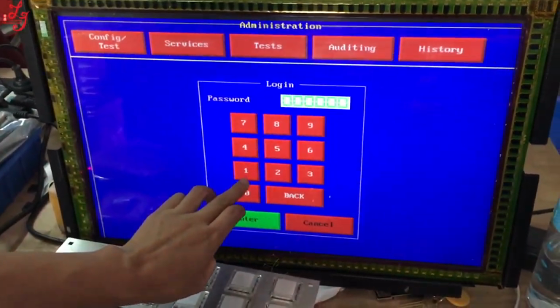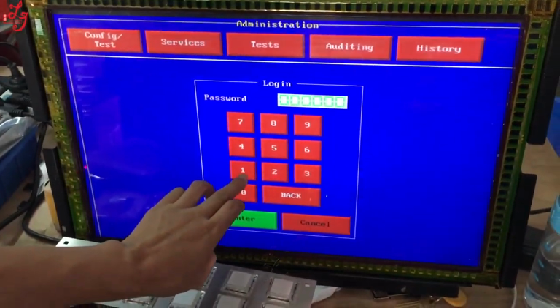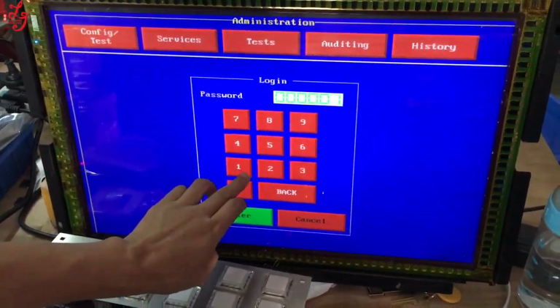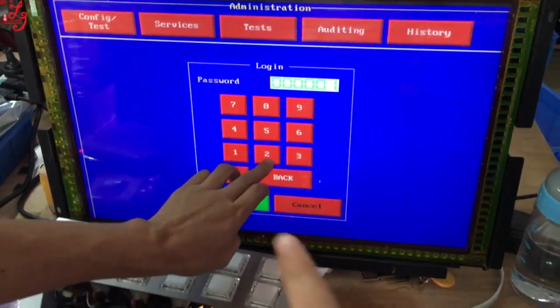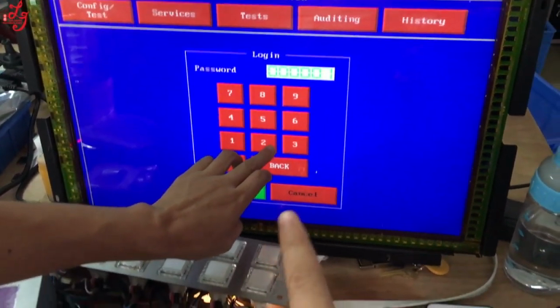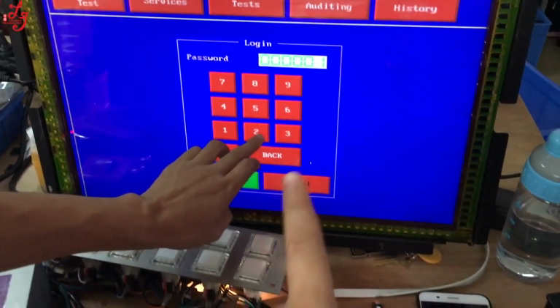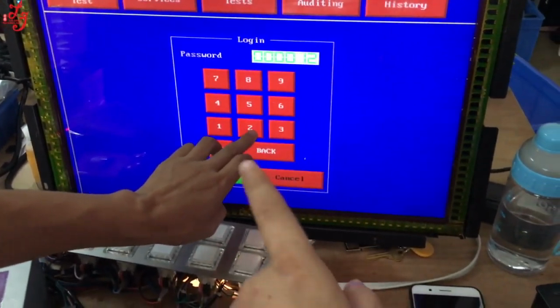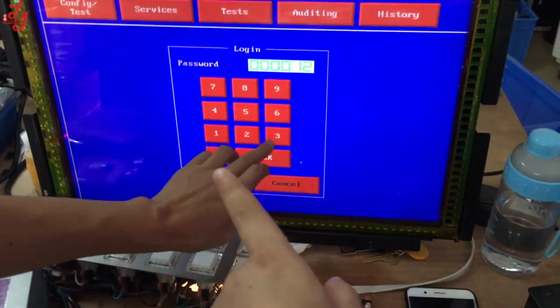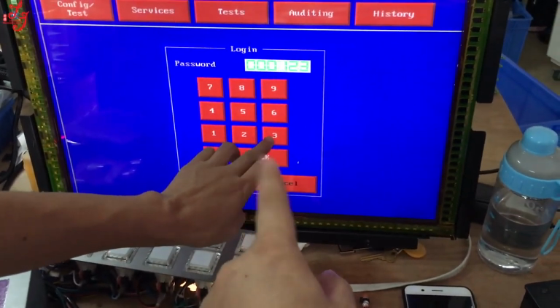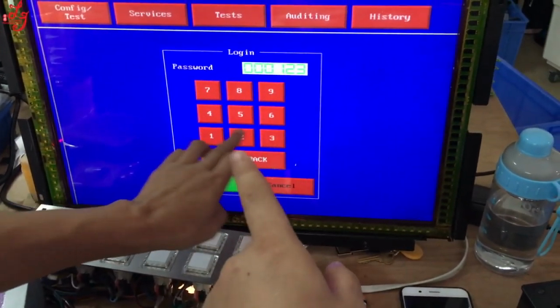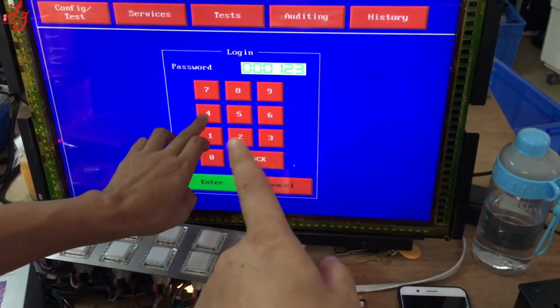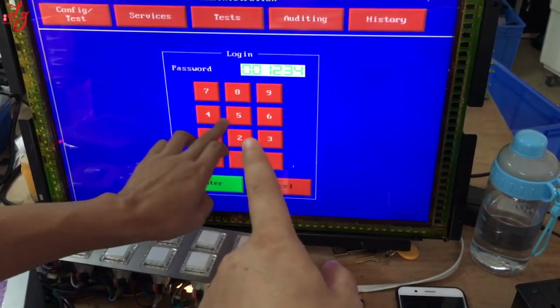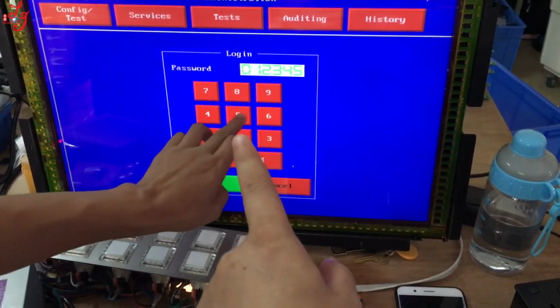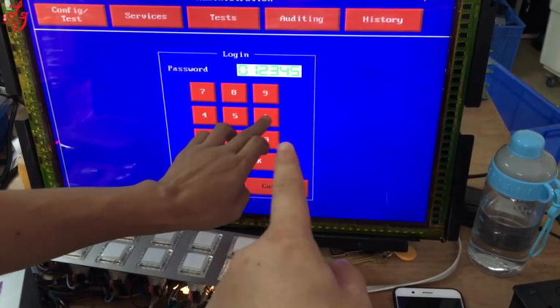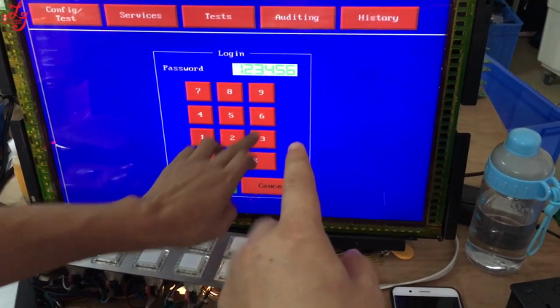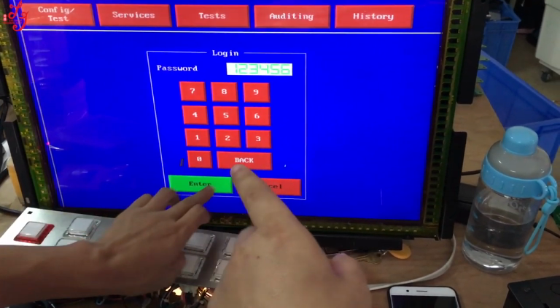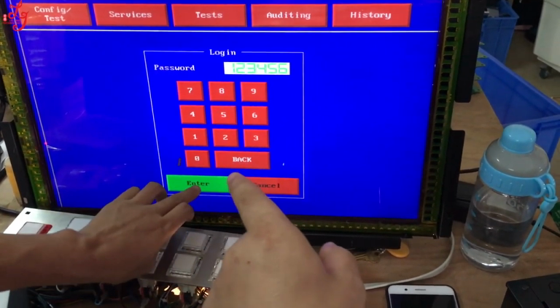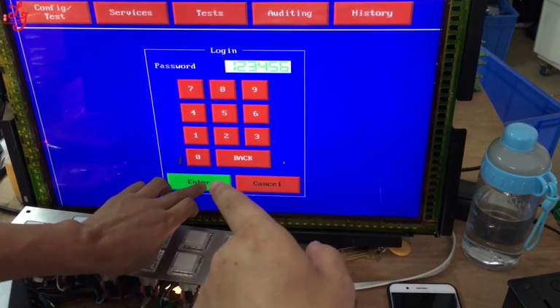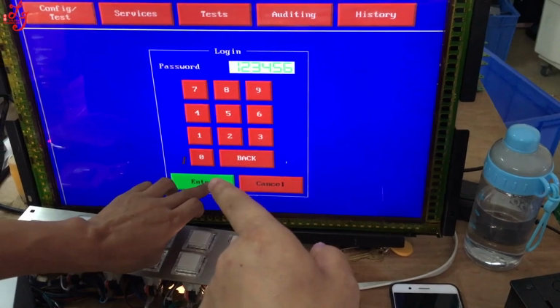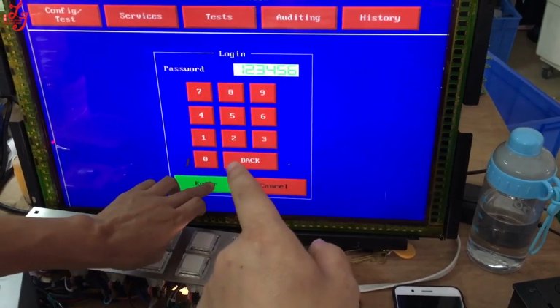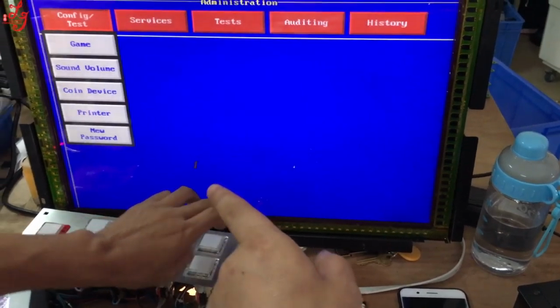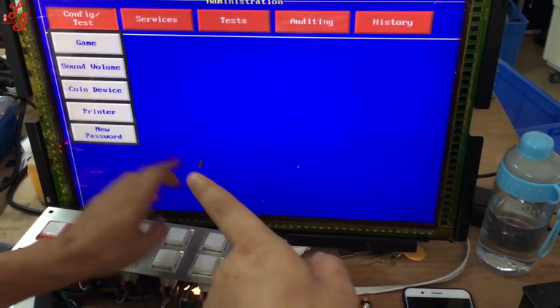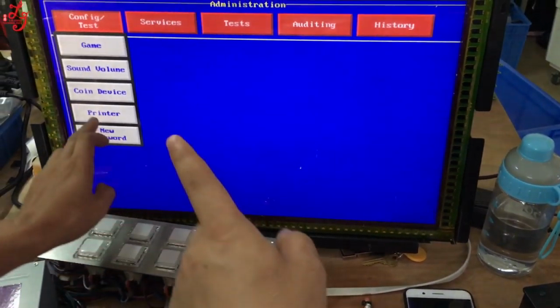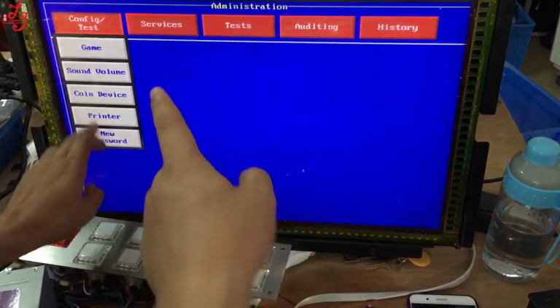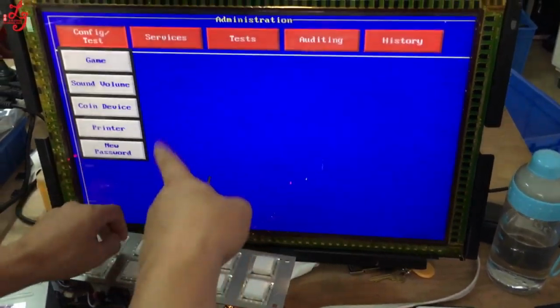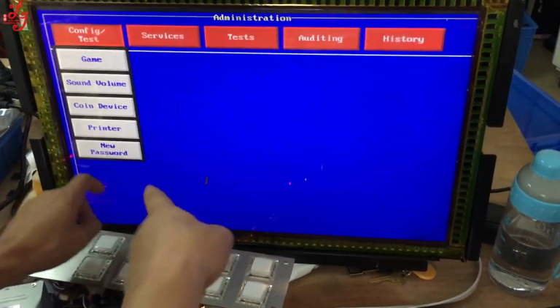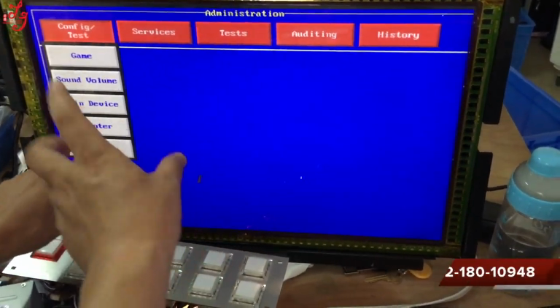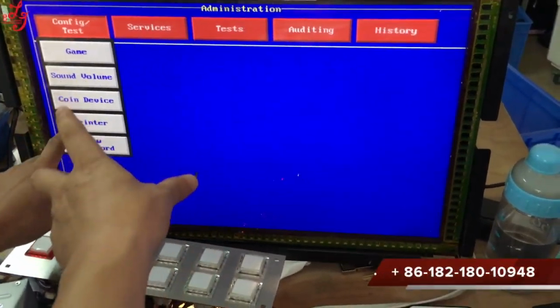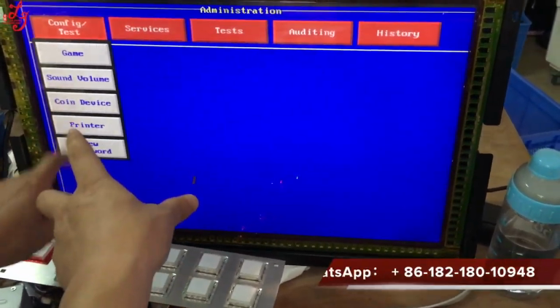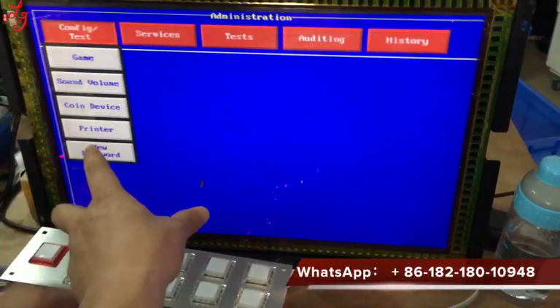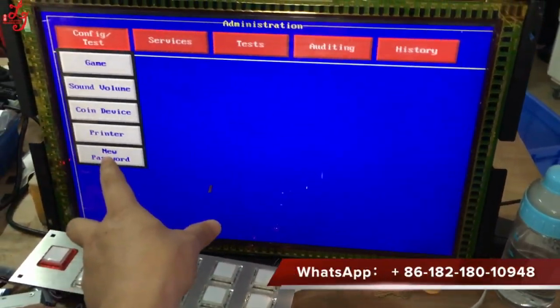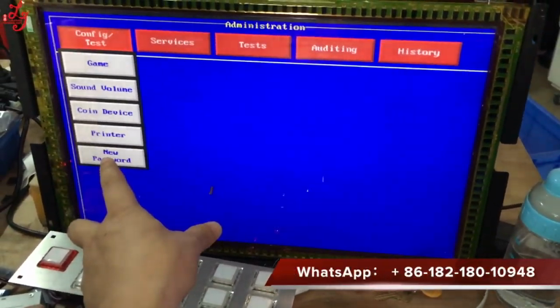After you state the words of the password, the system is 123456, and you can go to scan the page.